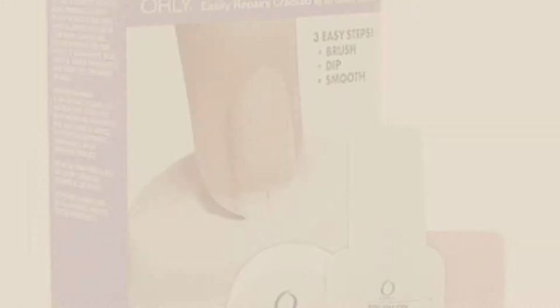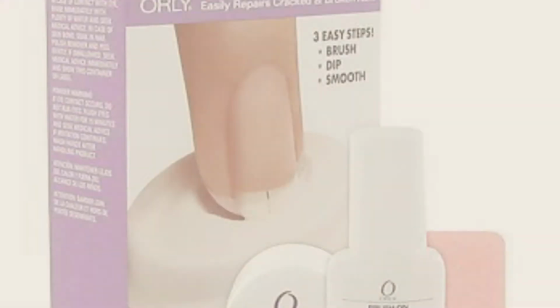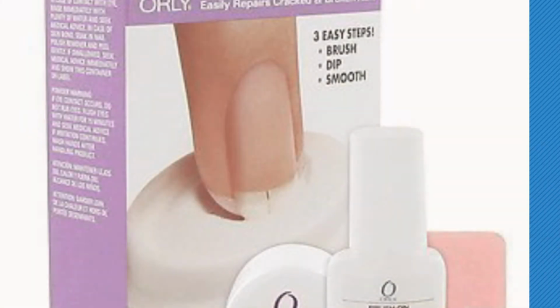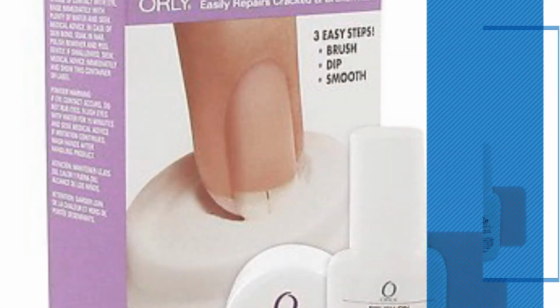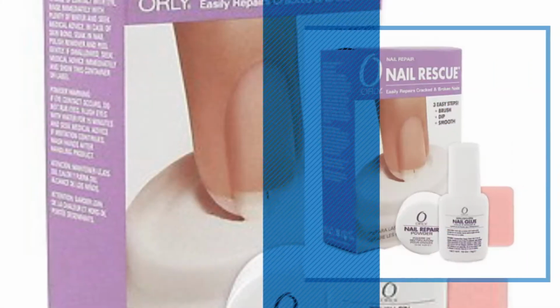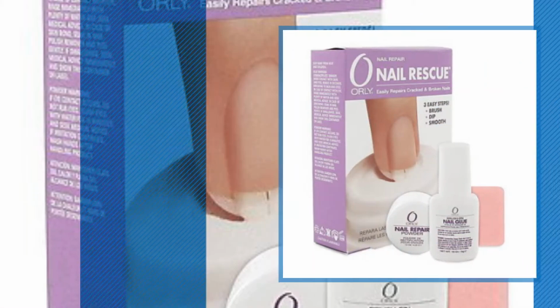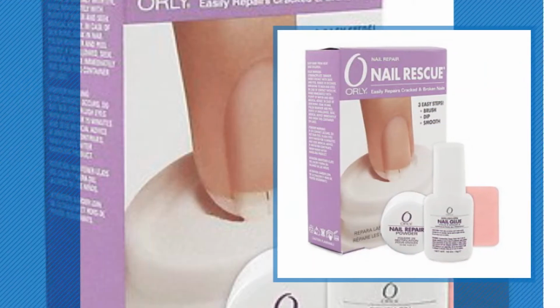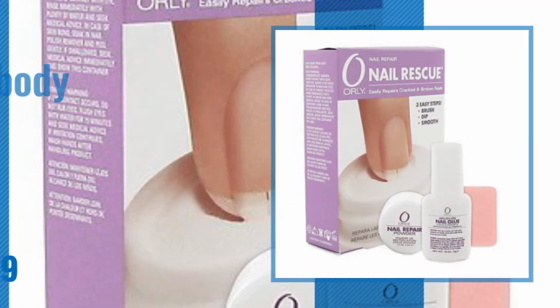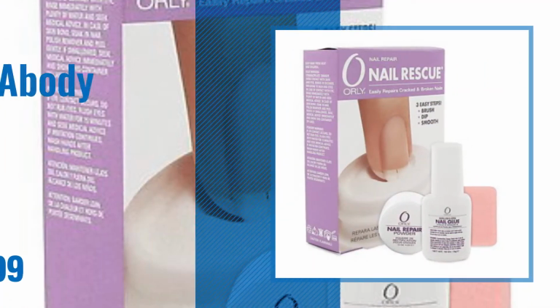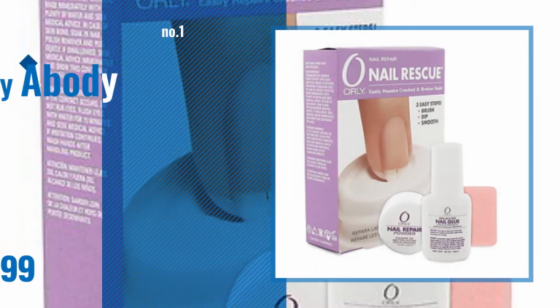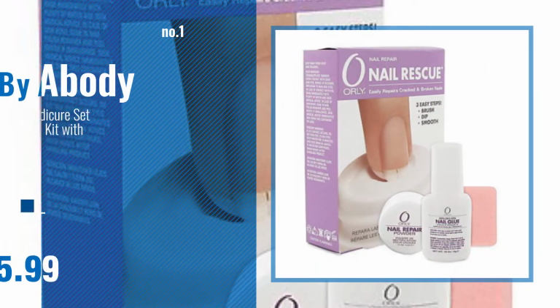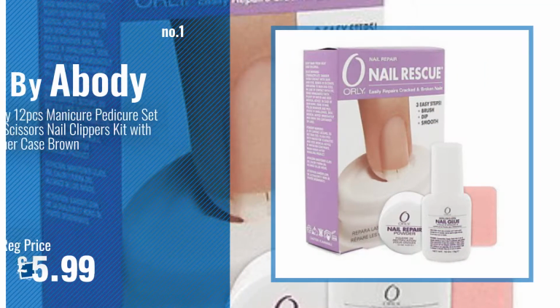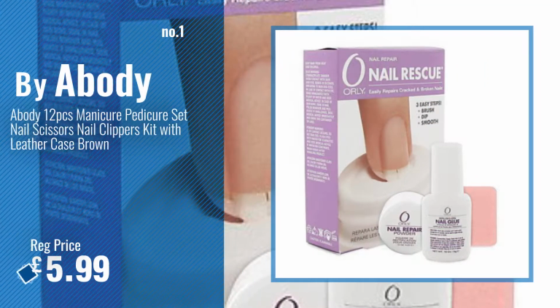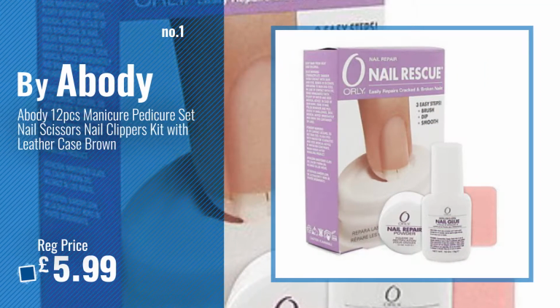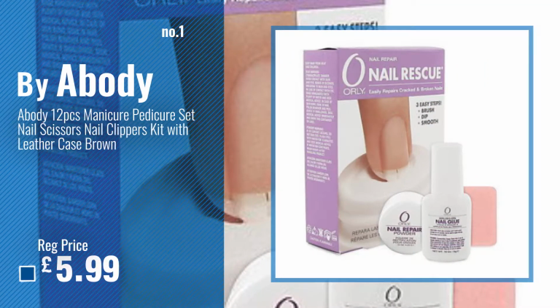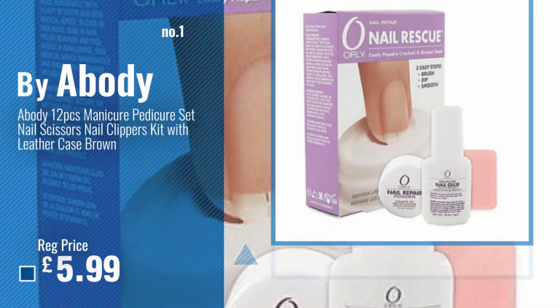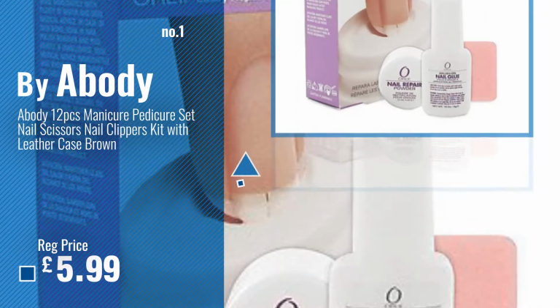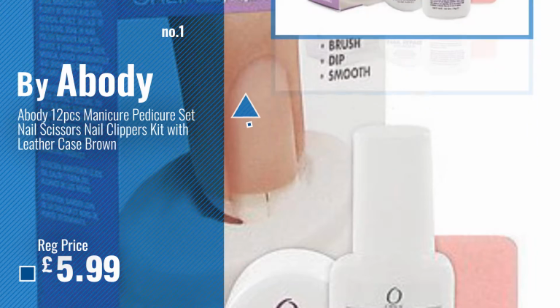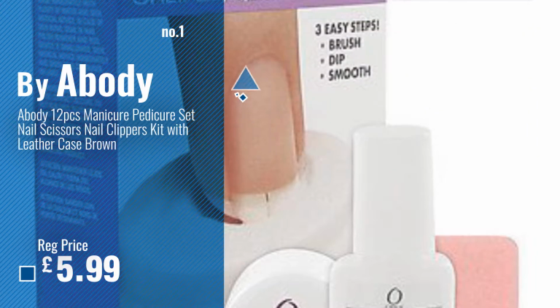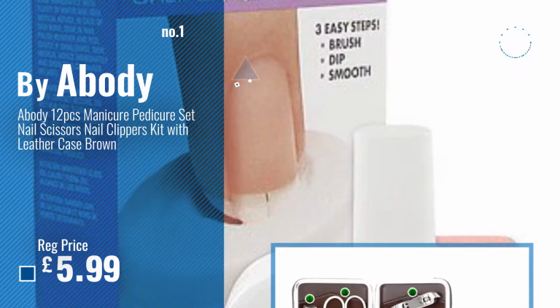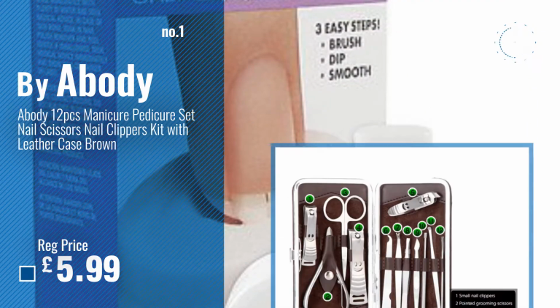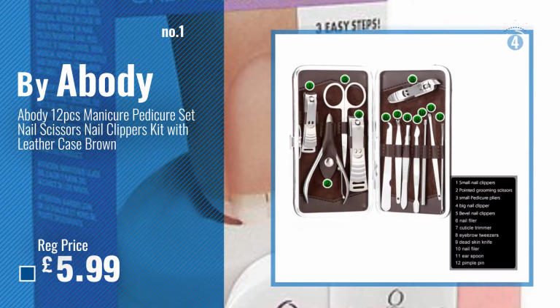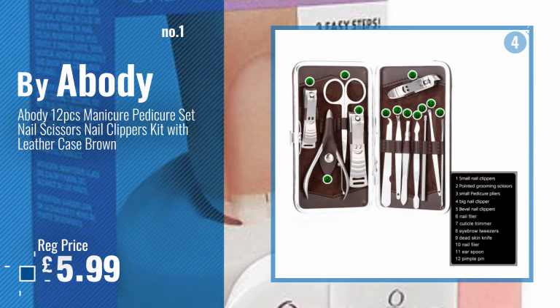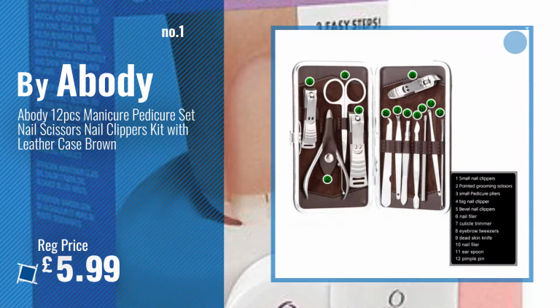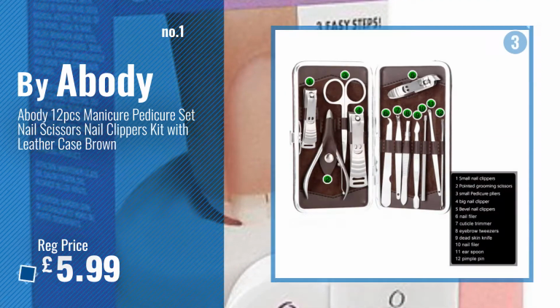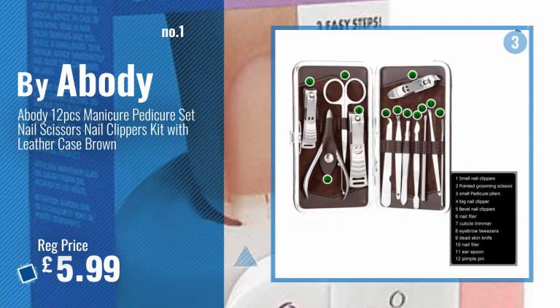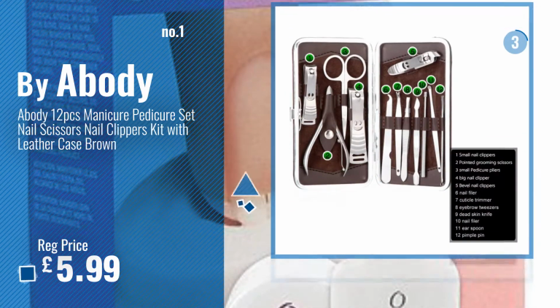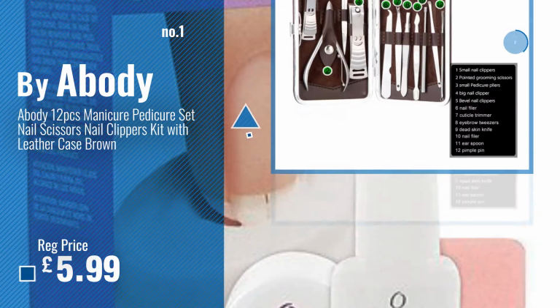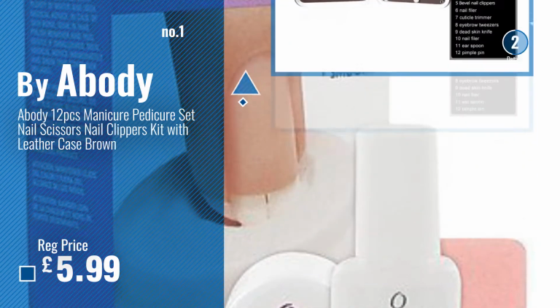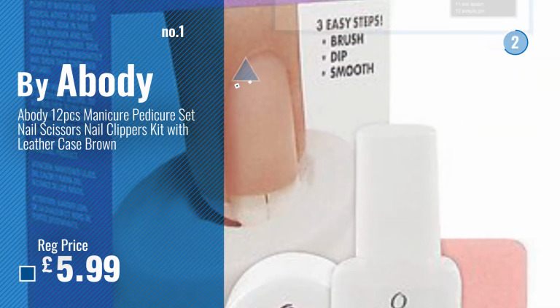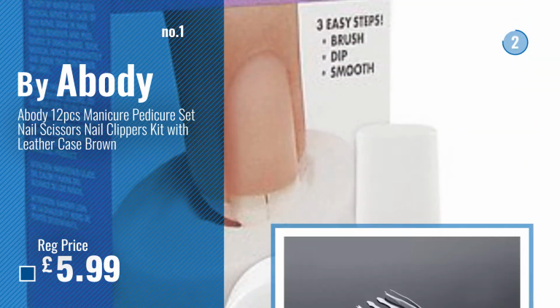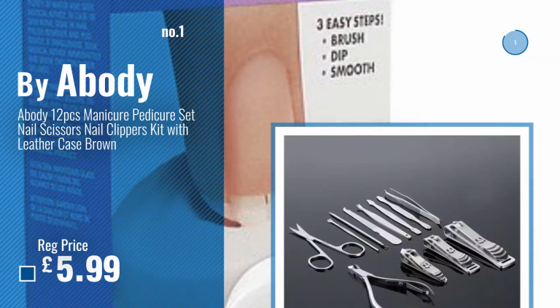Number 1. Best Seller: Abody. Watch this video and choose your favorite.